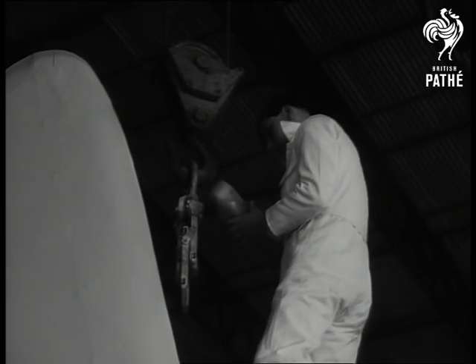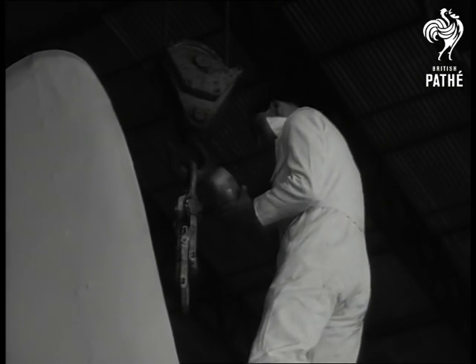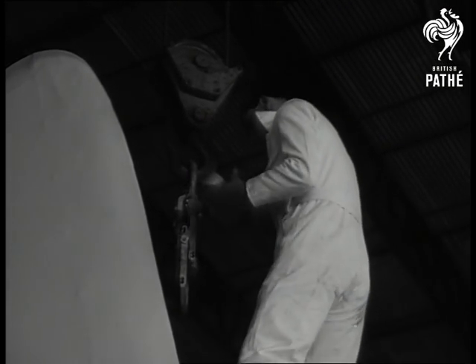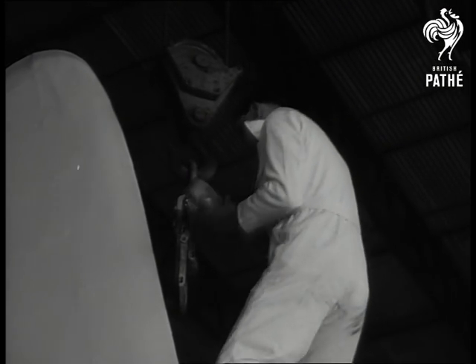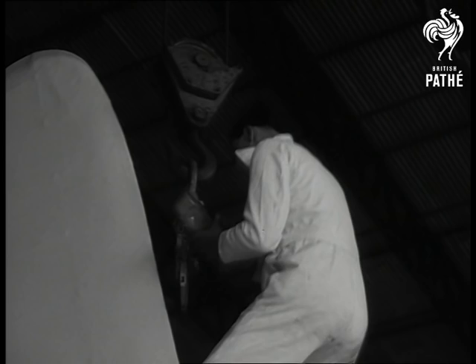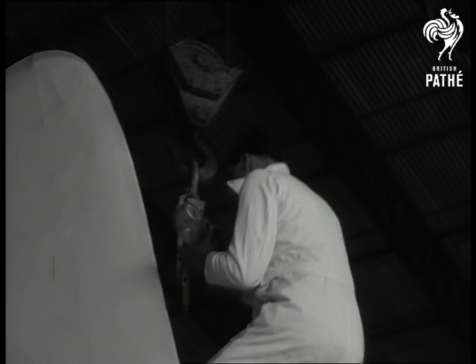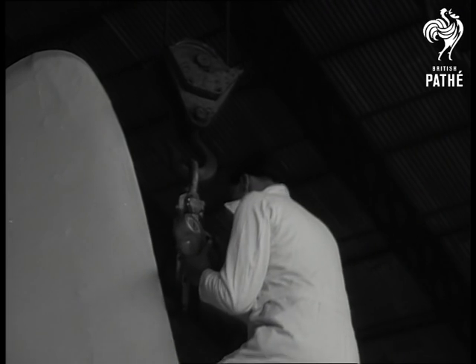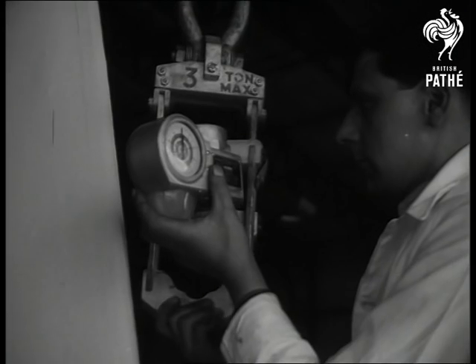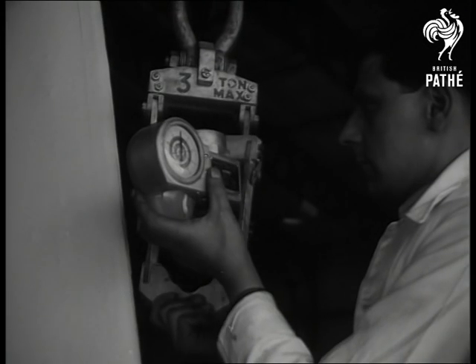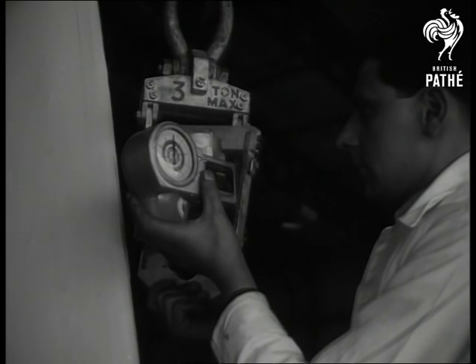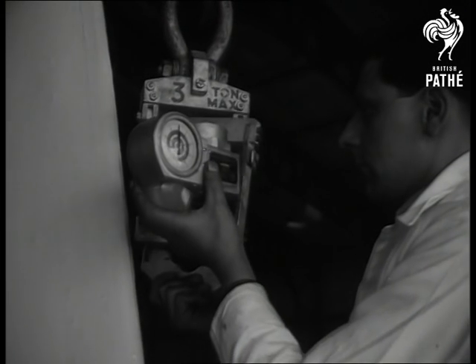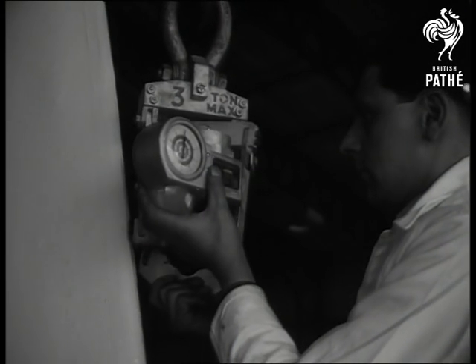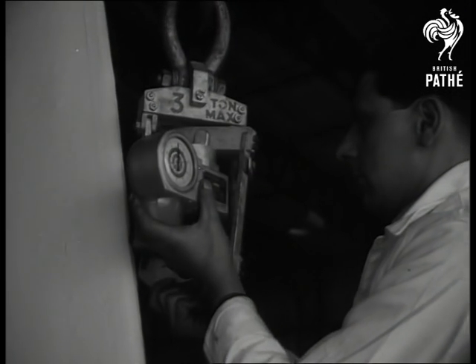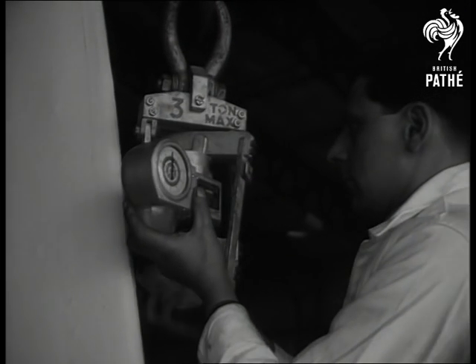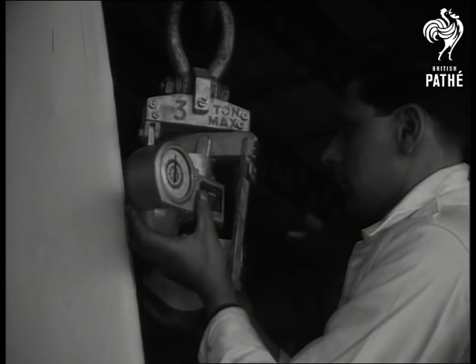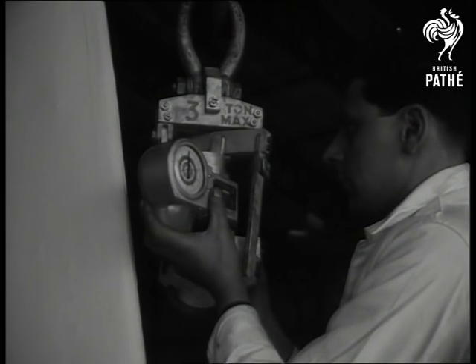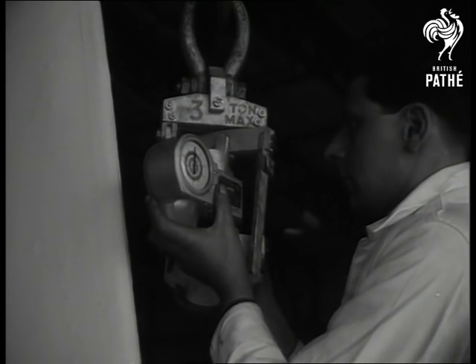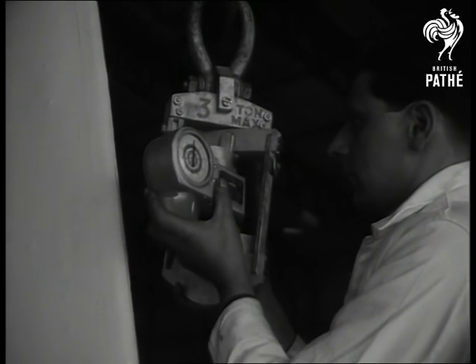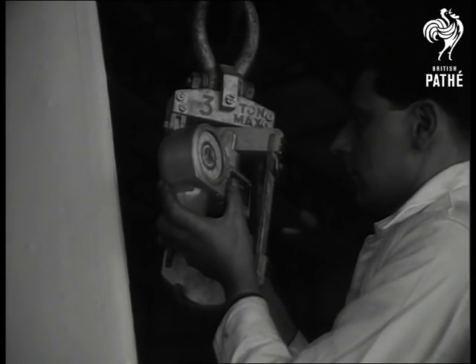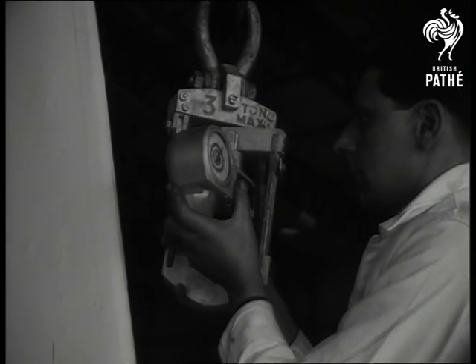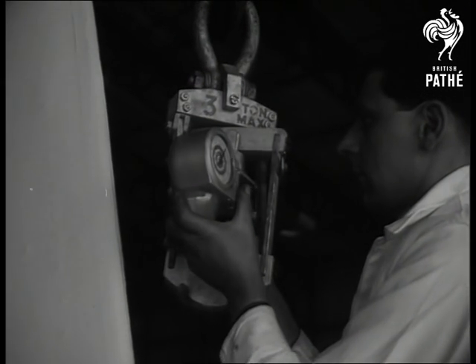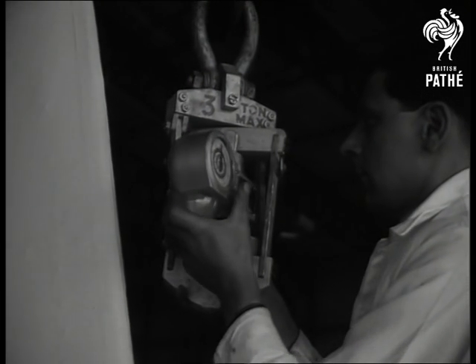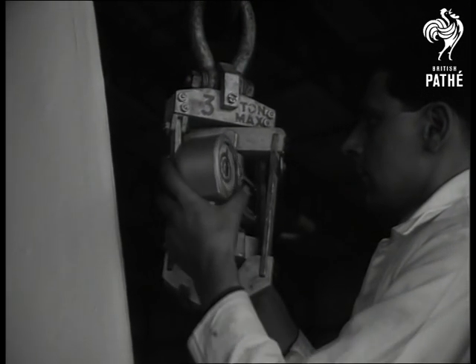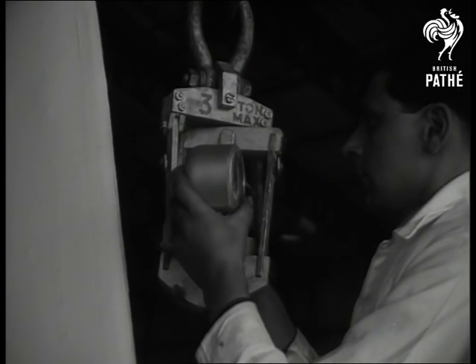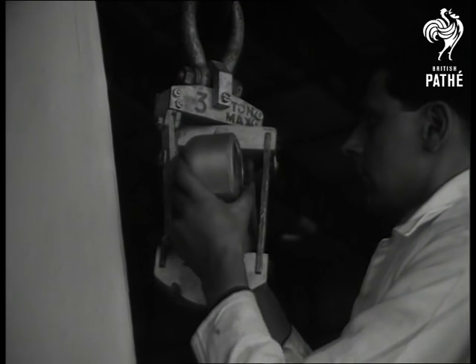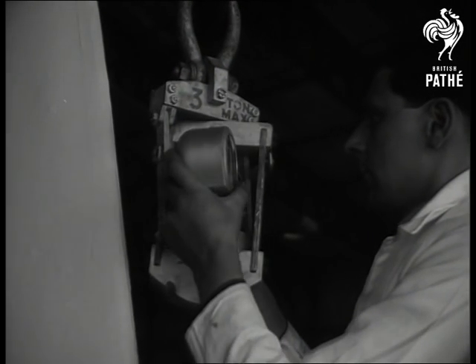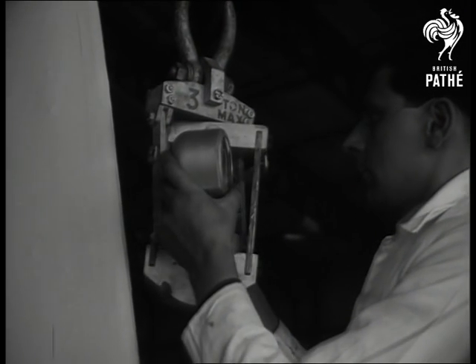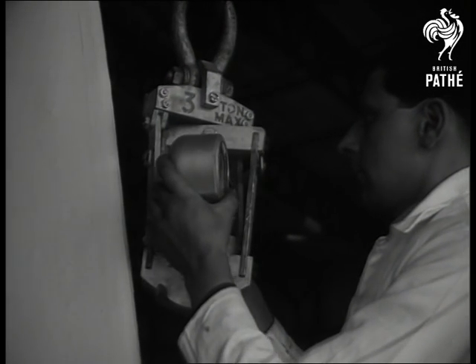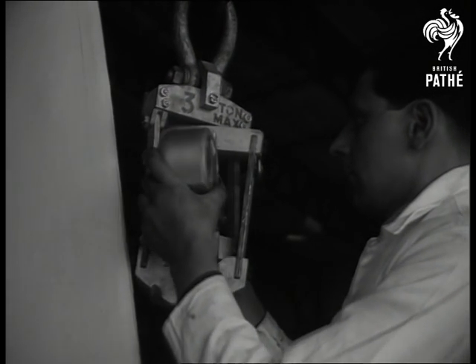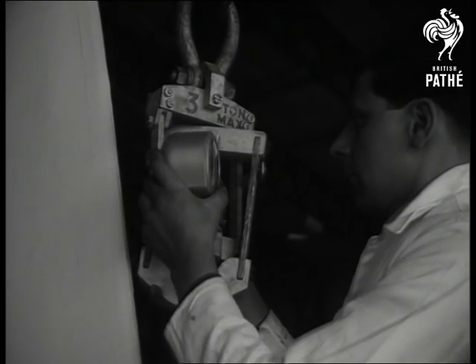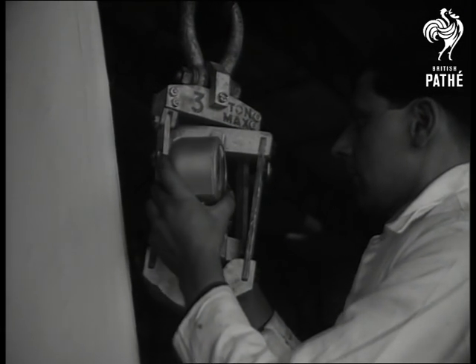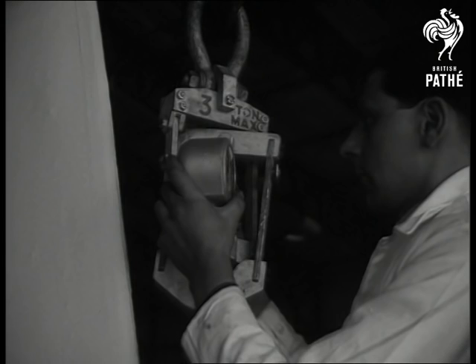An important point this: the Air Registration Board of Great Britain insists on accuracy to within one half of one percent.